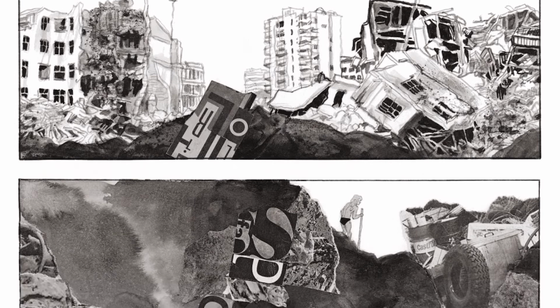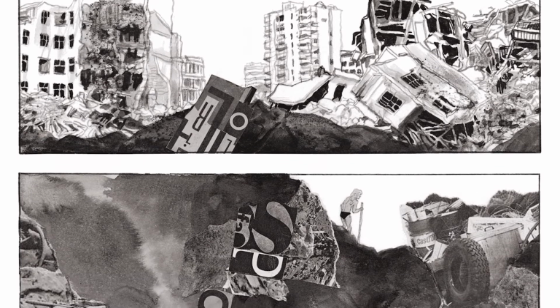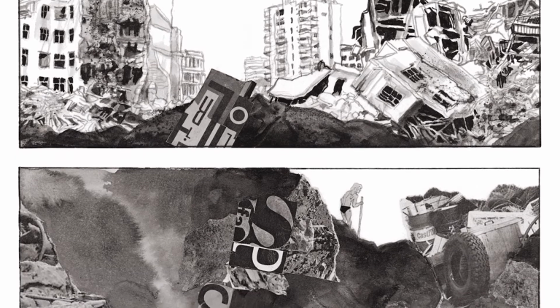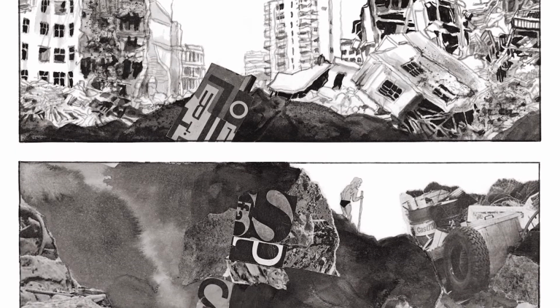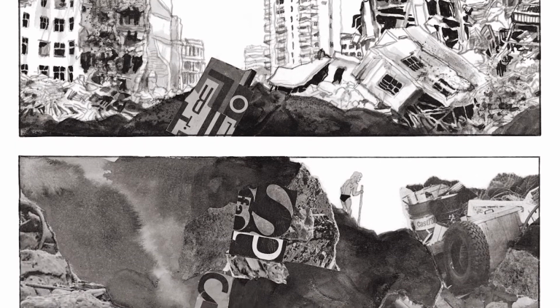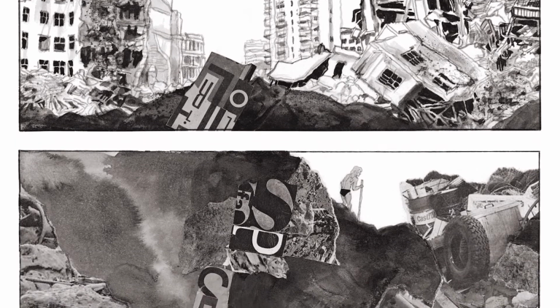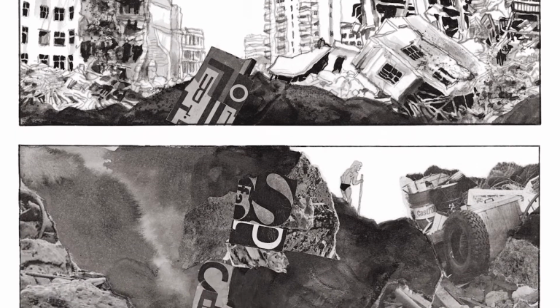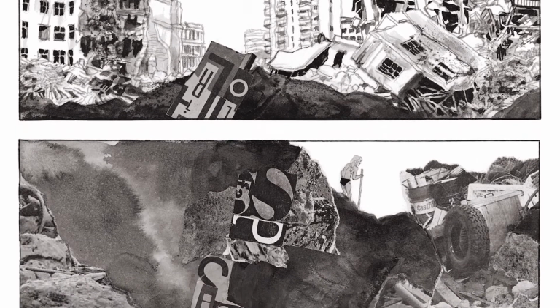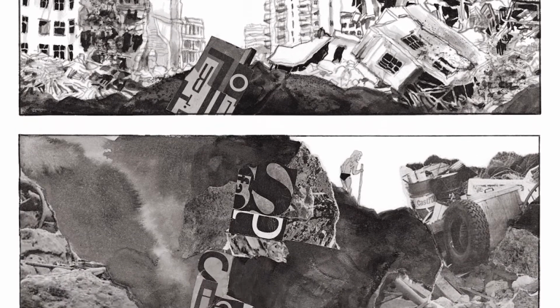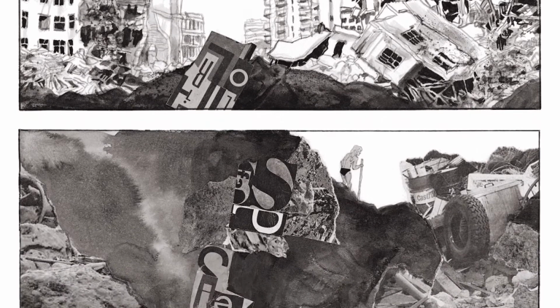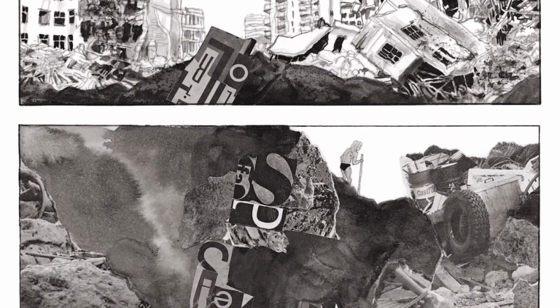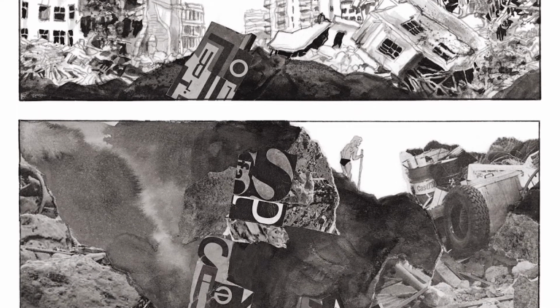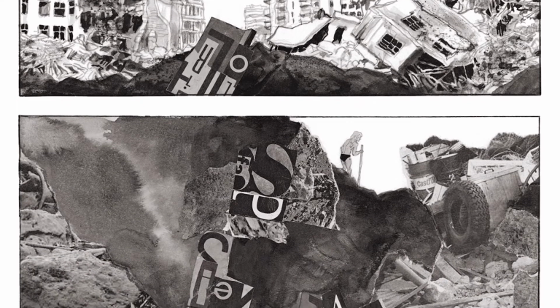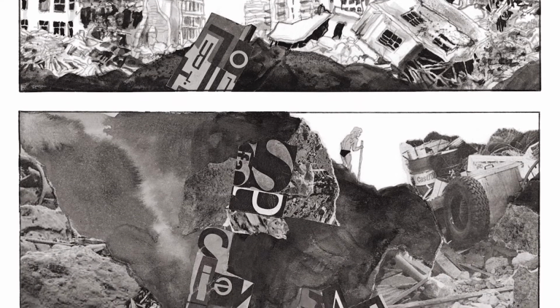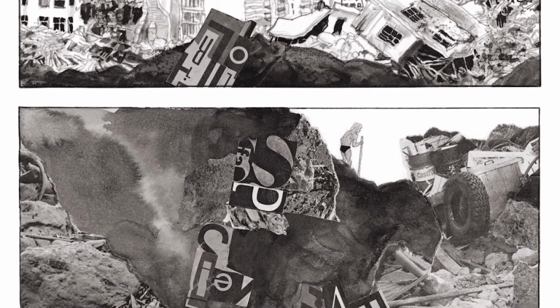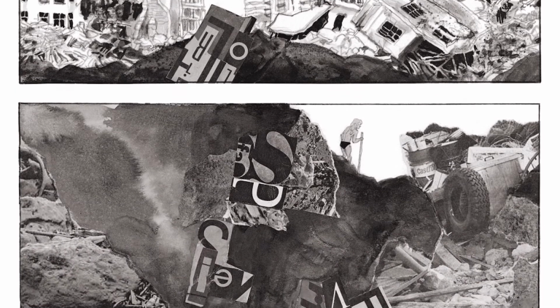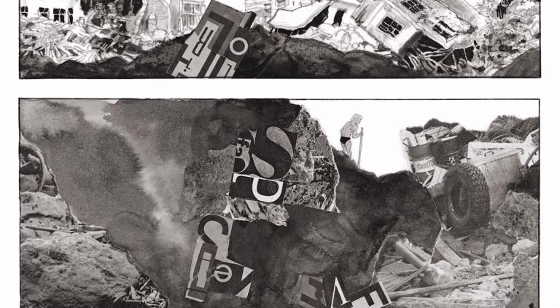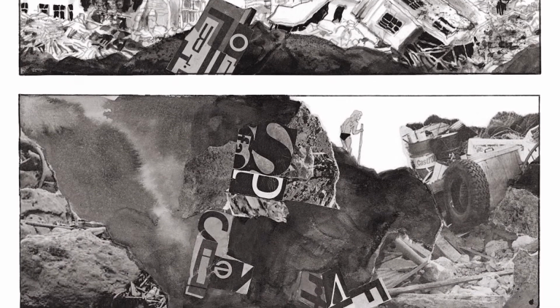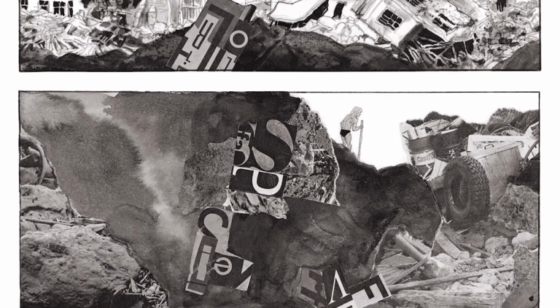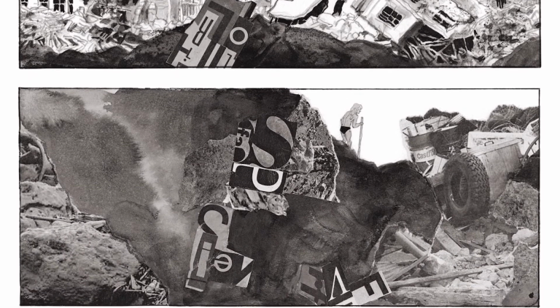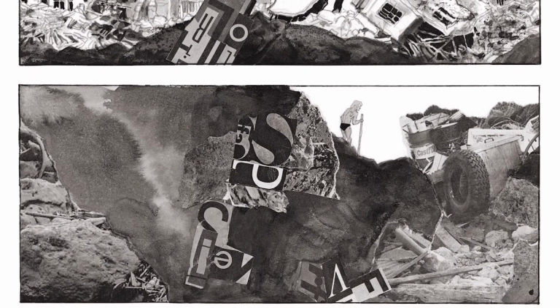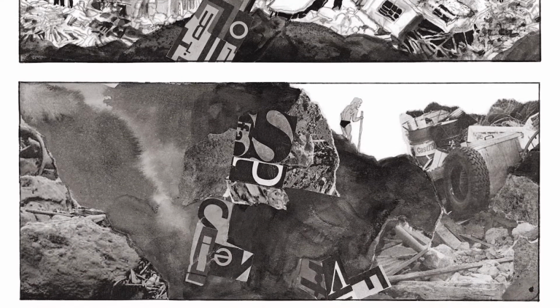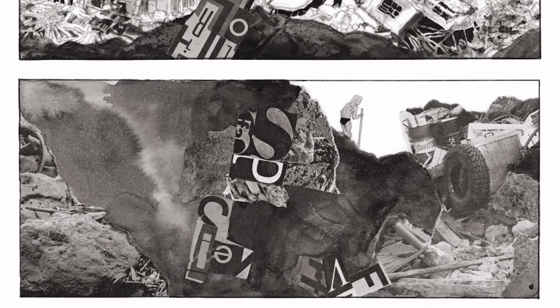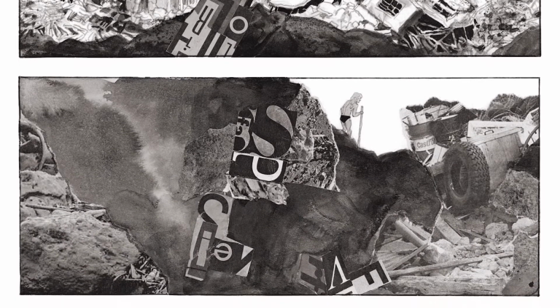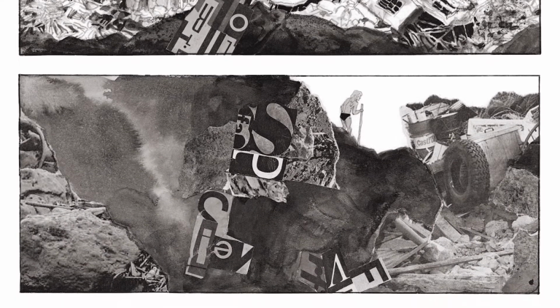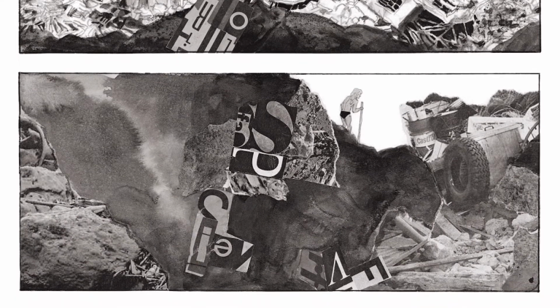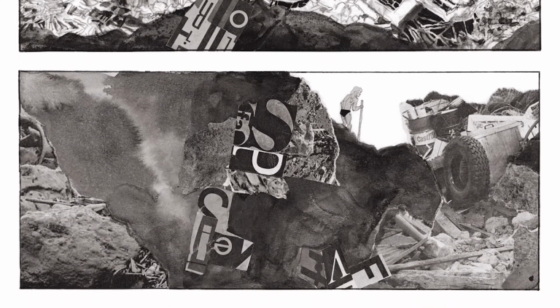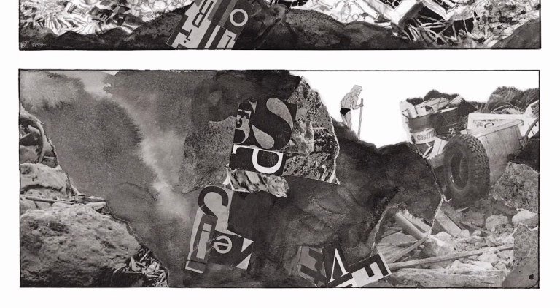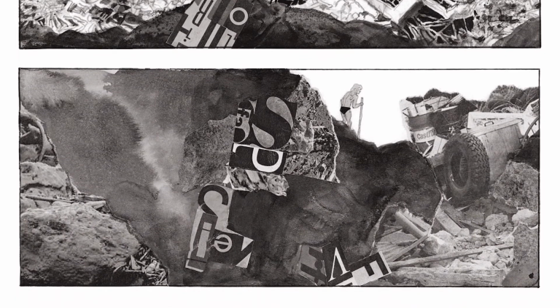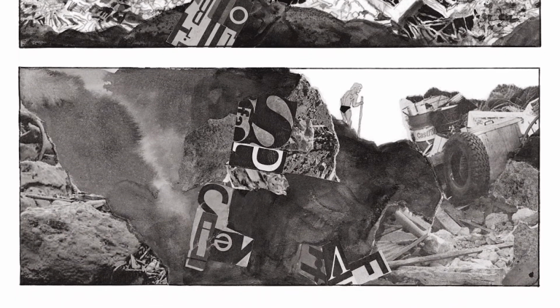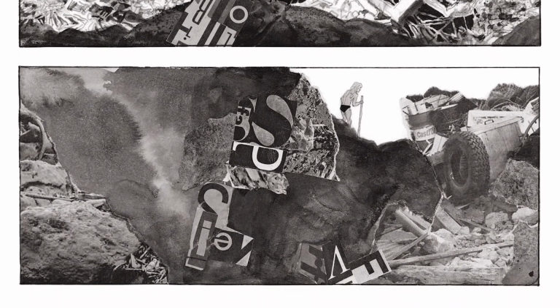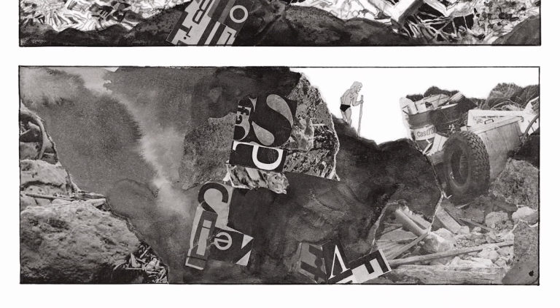La conquête des étoiles, ça me semble un petit peu, aujourd'hui, hors de propos.